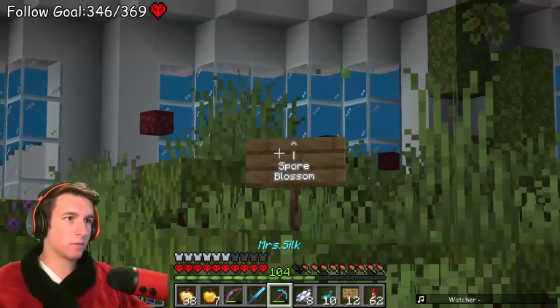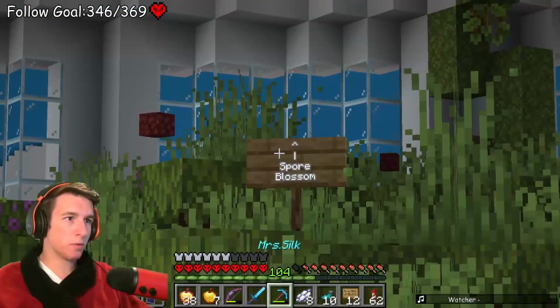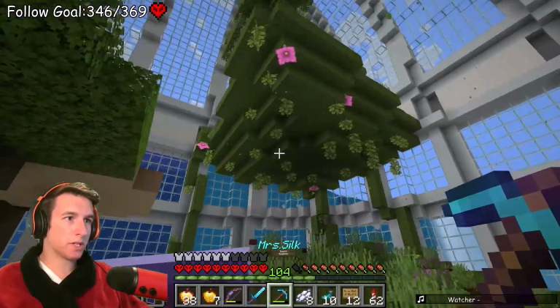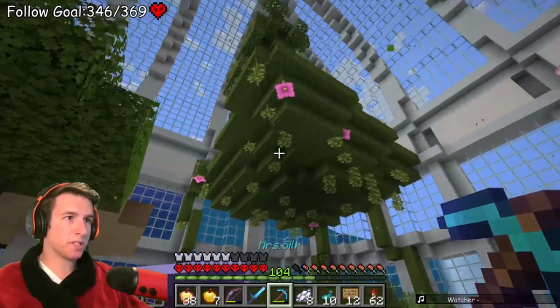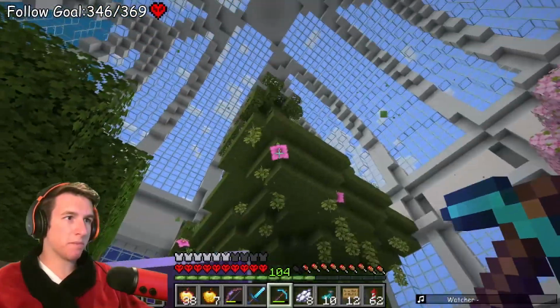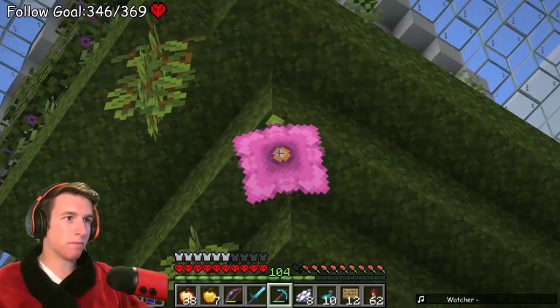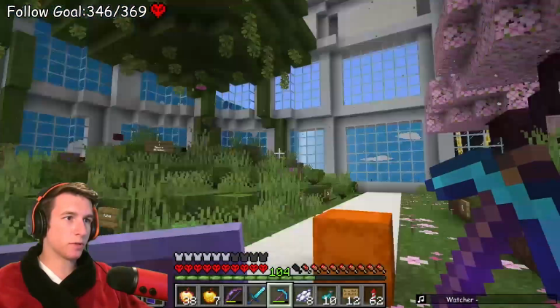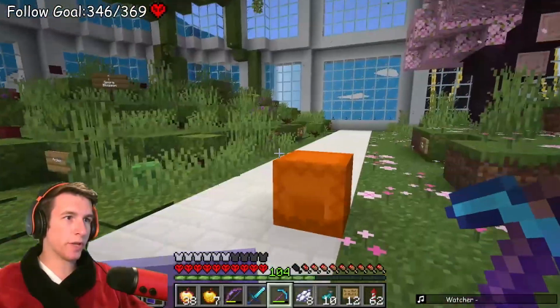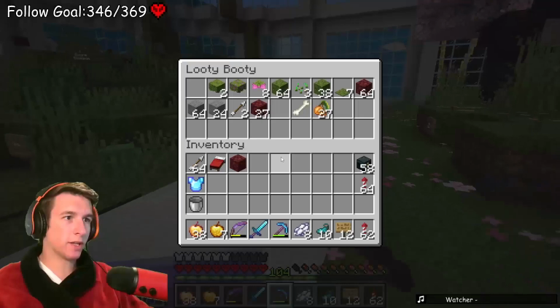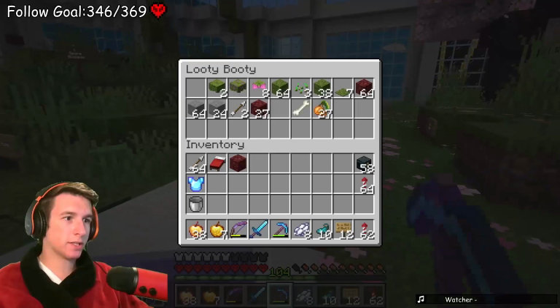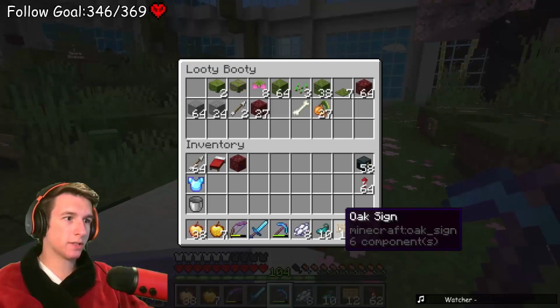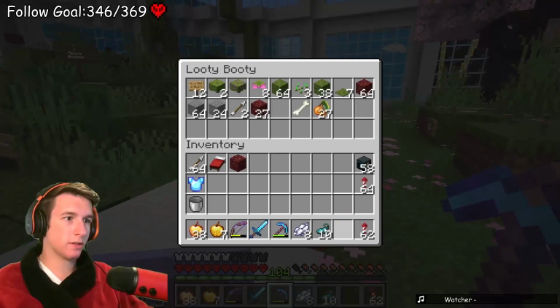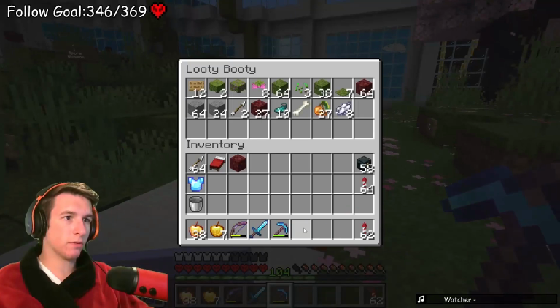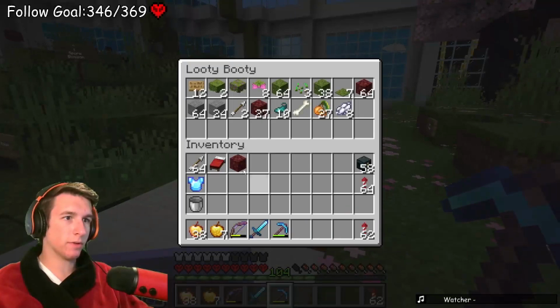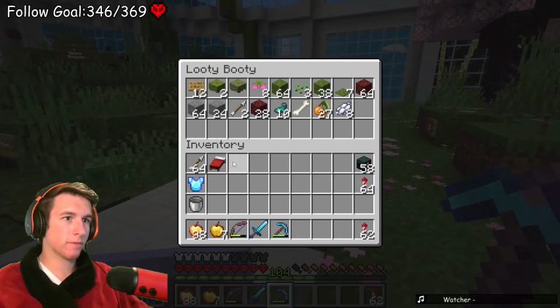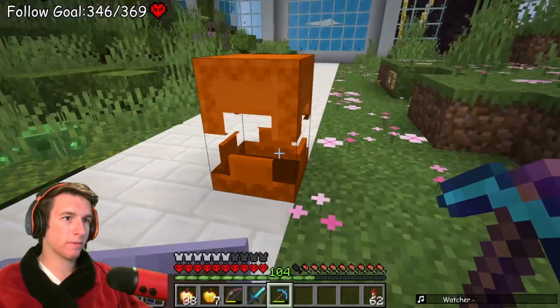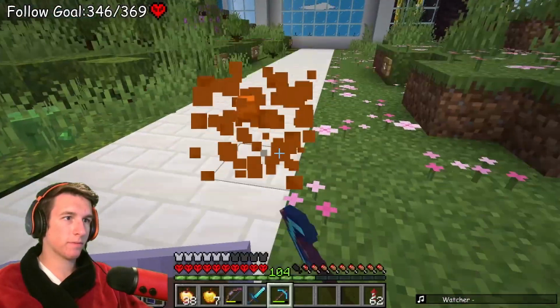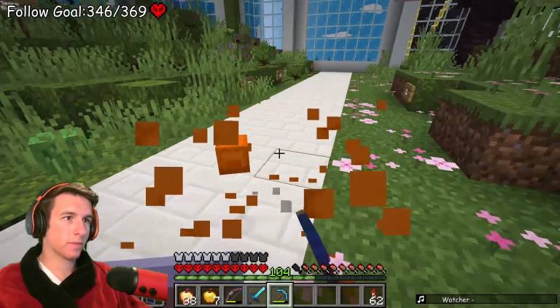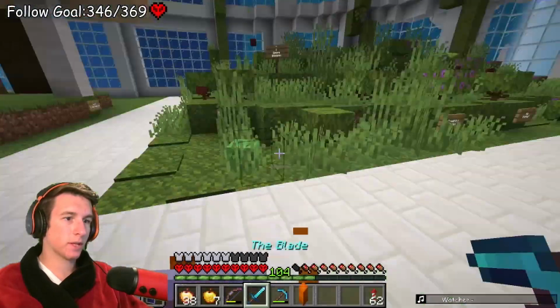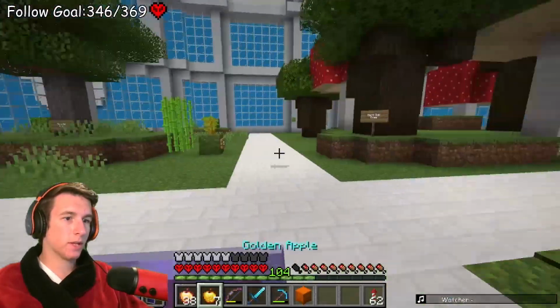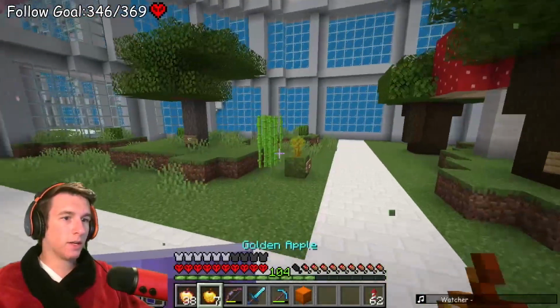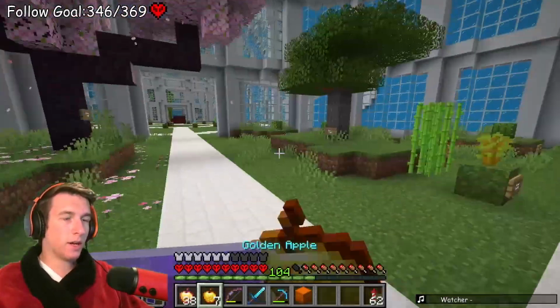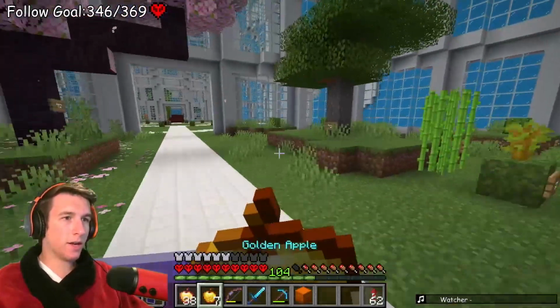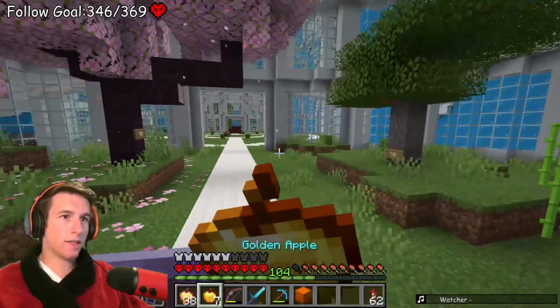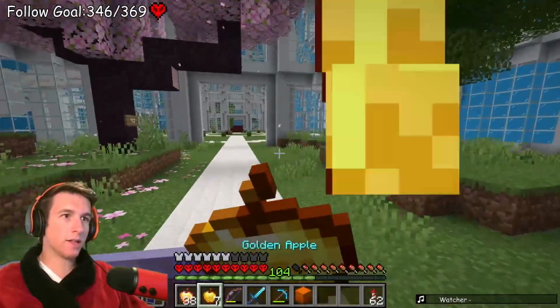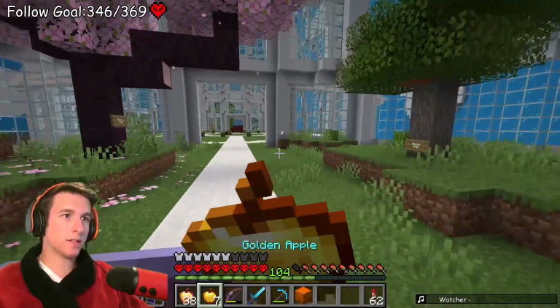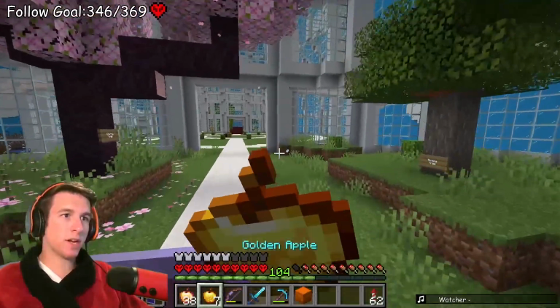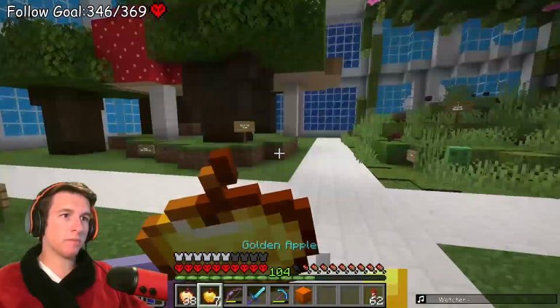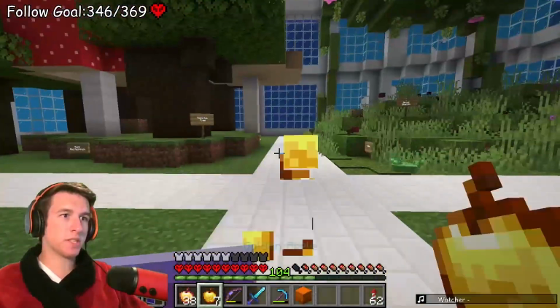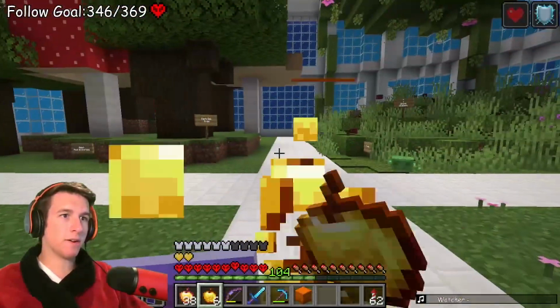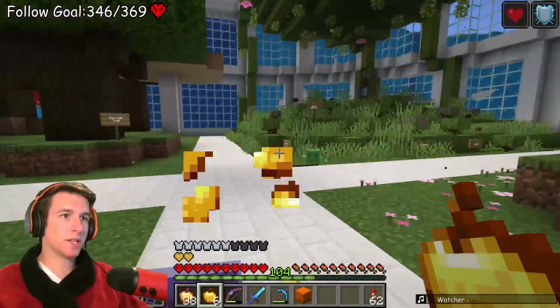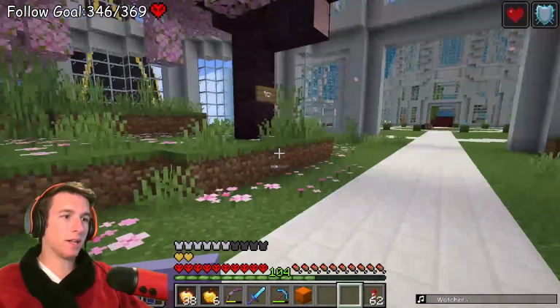I've already forgotten - this is why we have the signs. The spore blossom - let me put down a sign for that. I'll make an up arrow: spore blossom. I think that's how it's spelled - with an O and not an E. Spore blossom is up - those pink things. Cool. I think that's all the biomes now, I just gotta light them all up with glow icons and then we're good.